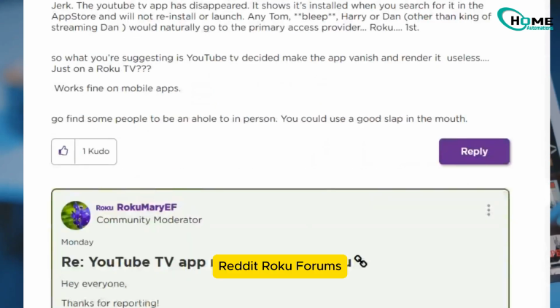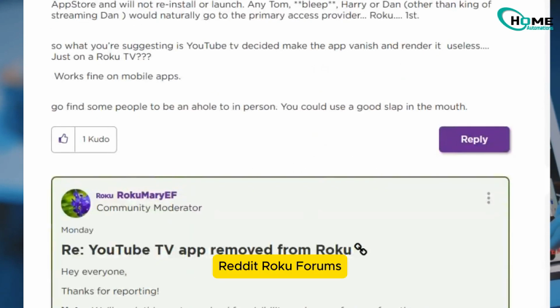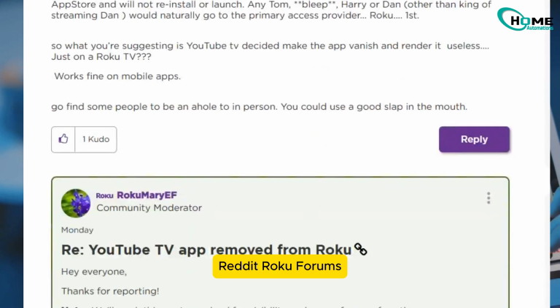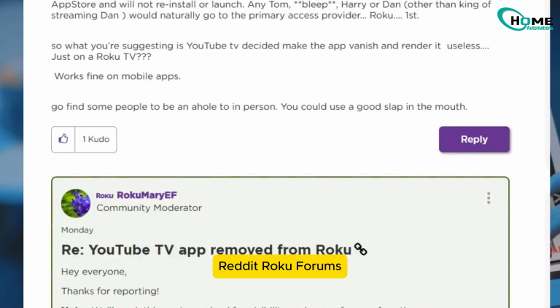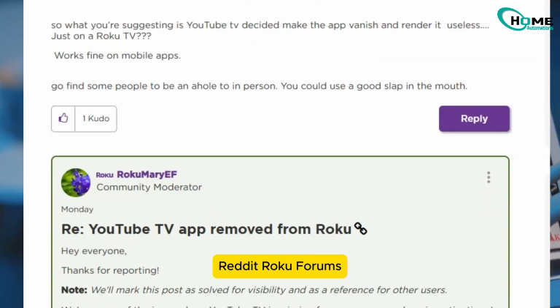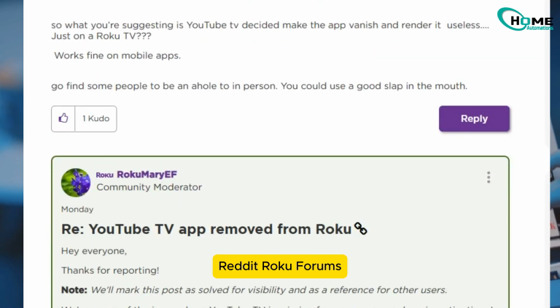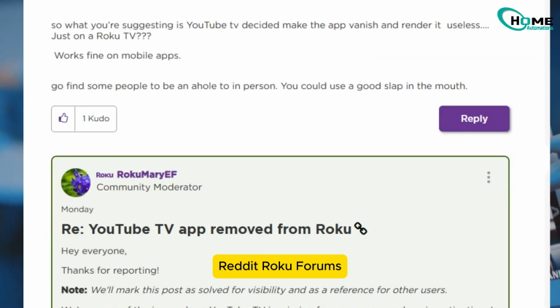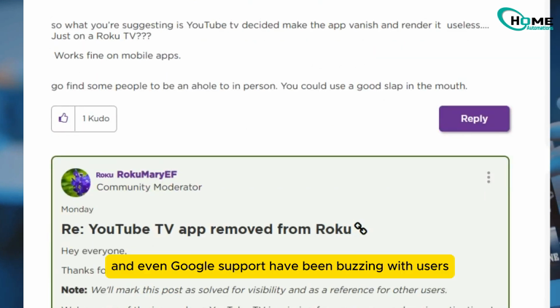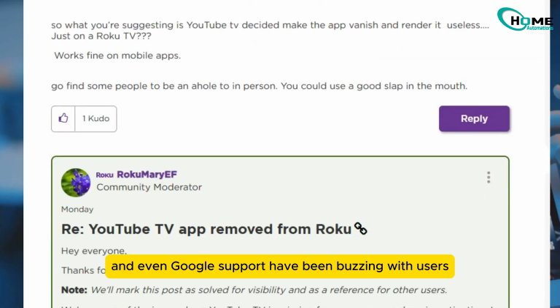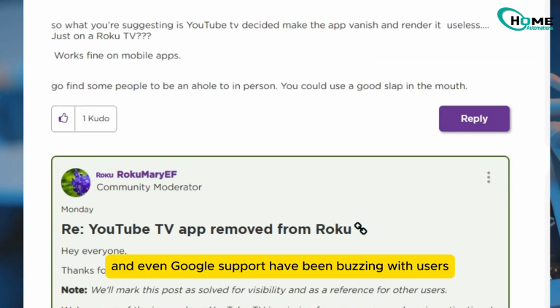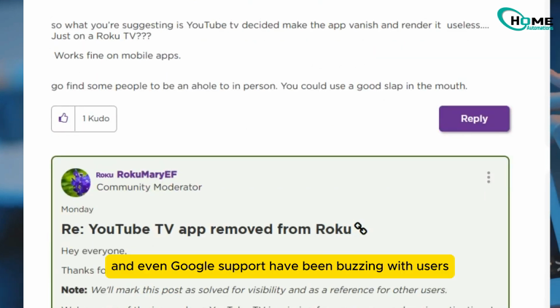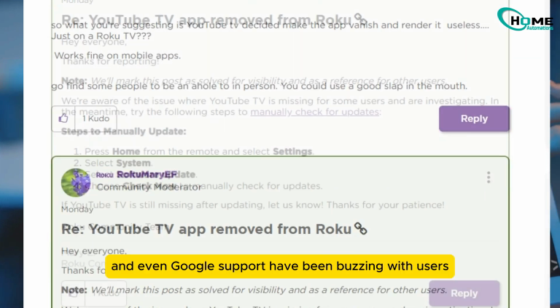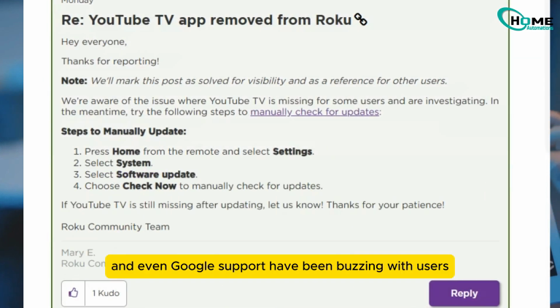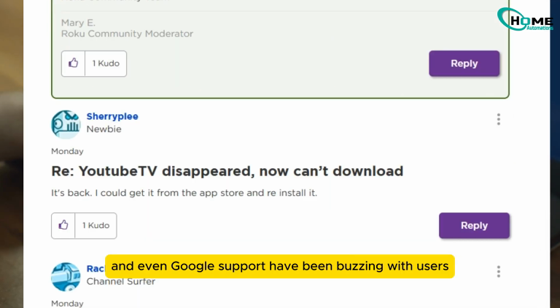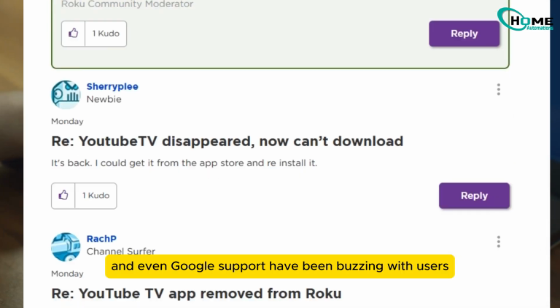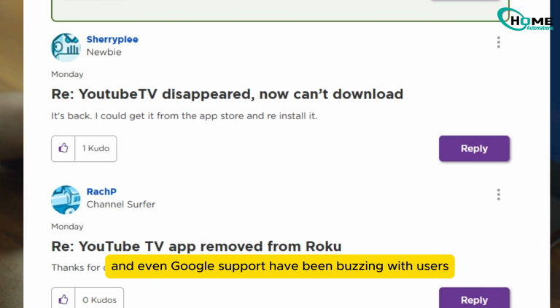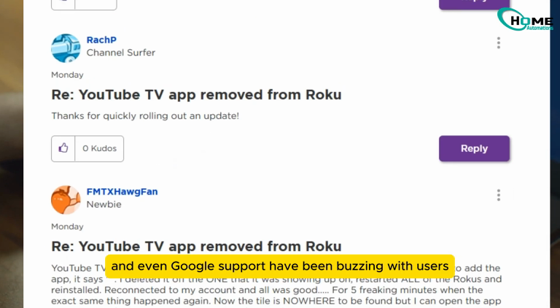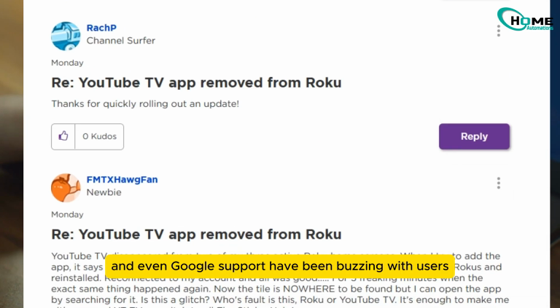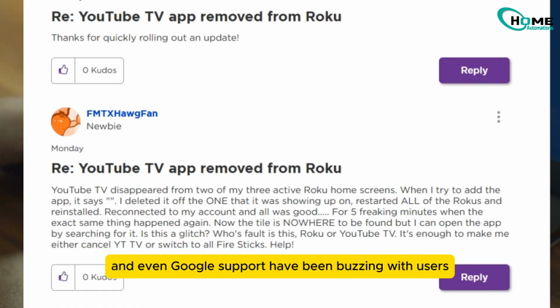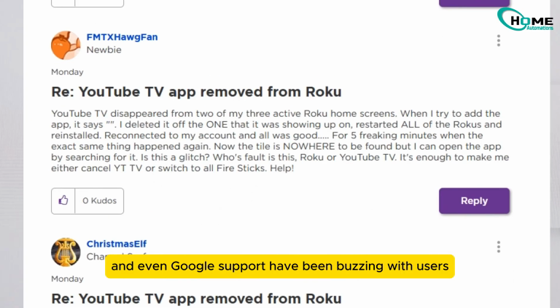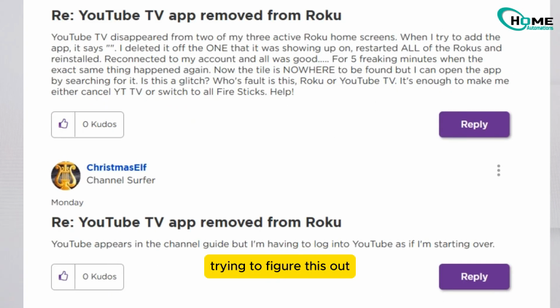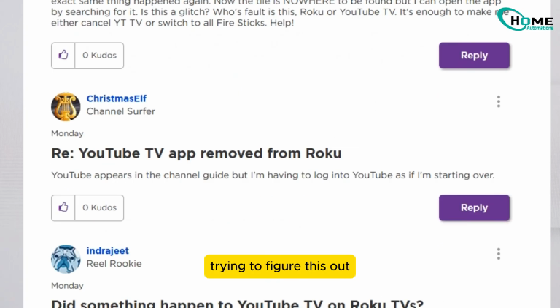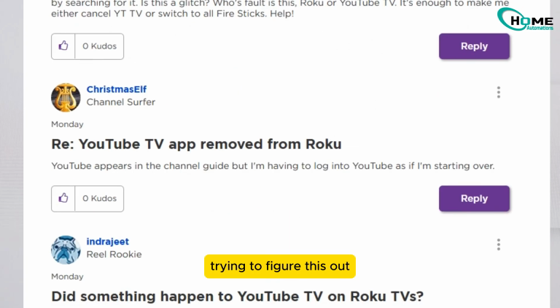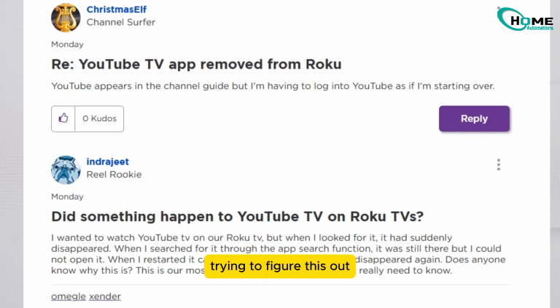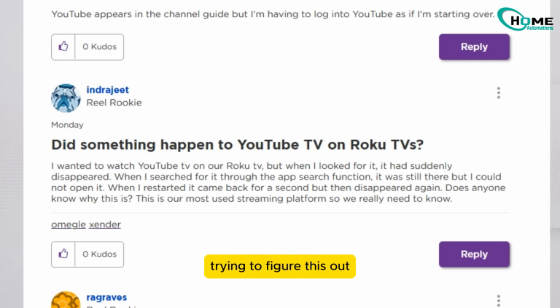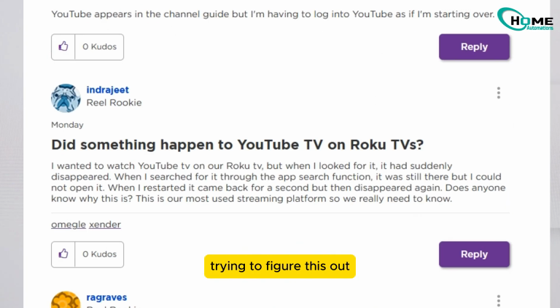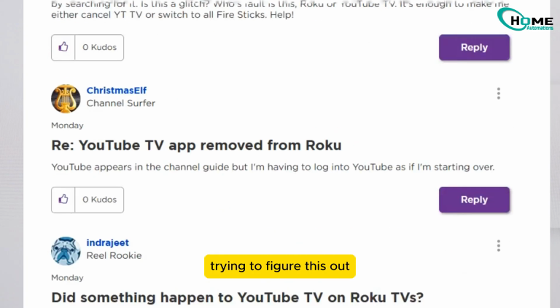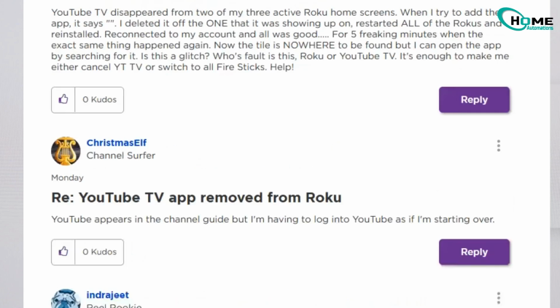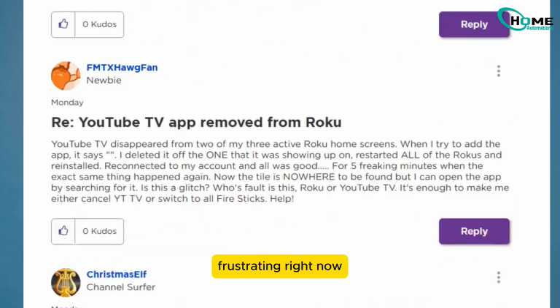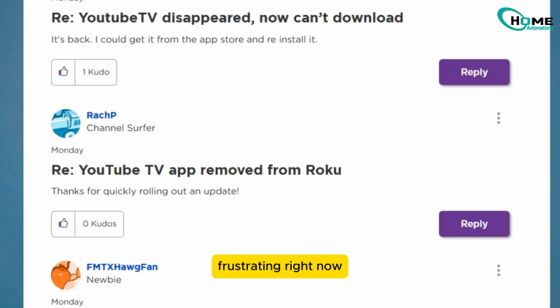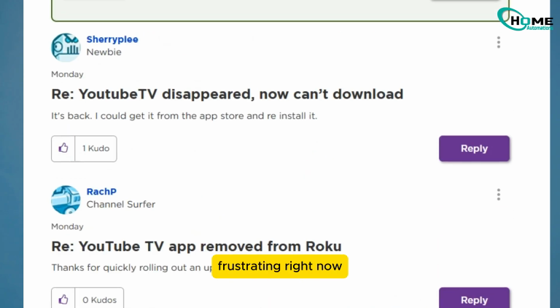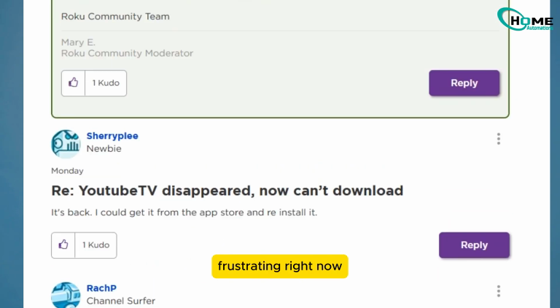Reddit, Roku forums, and even Google support have been buzzing with users trying to figure this out. Frustrating, right?